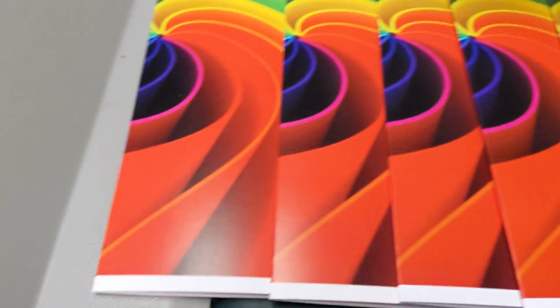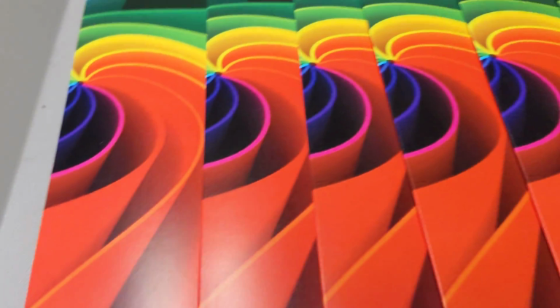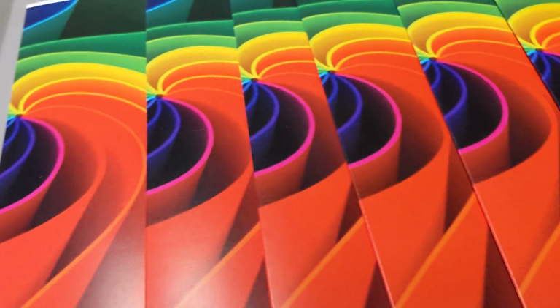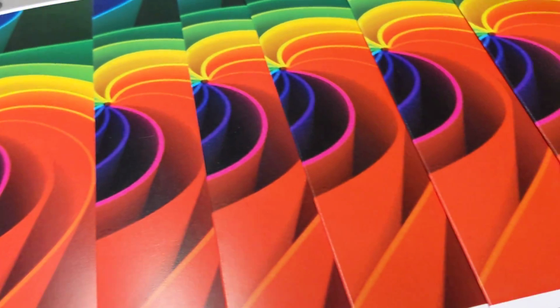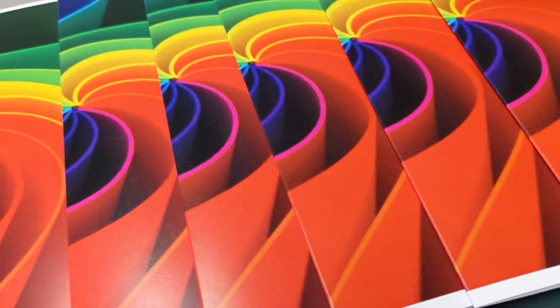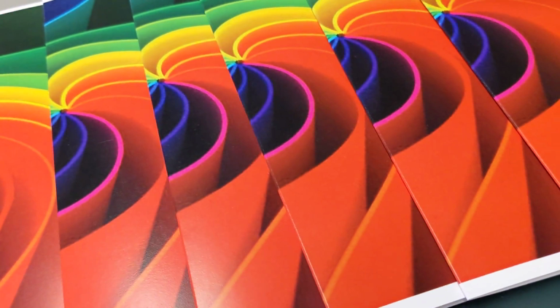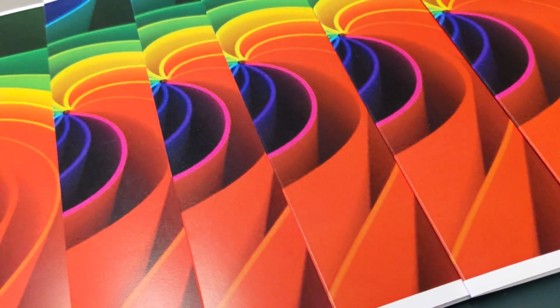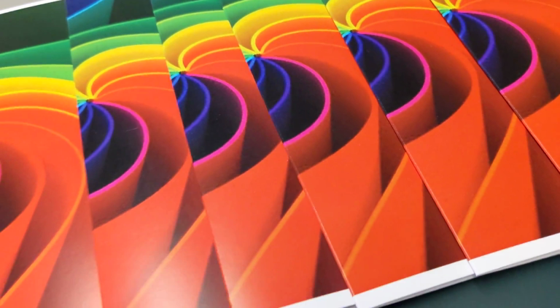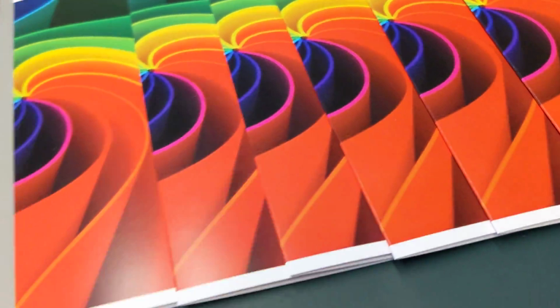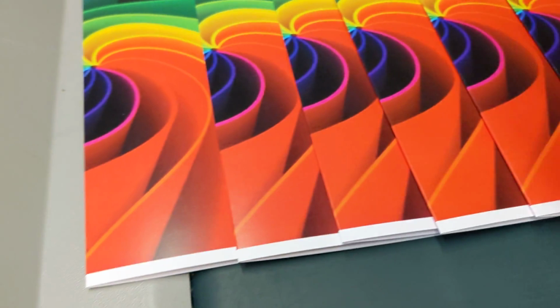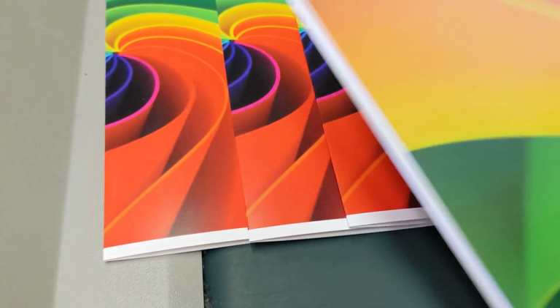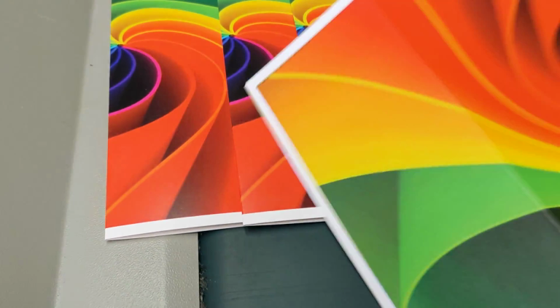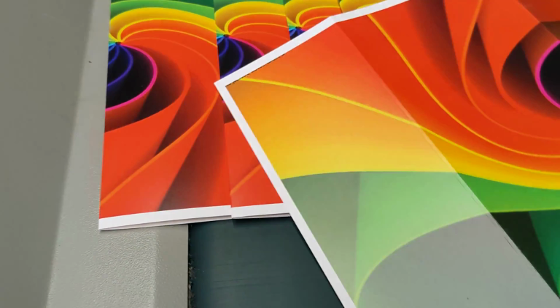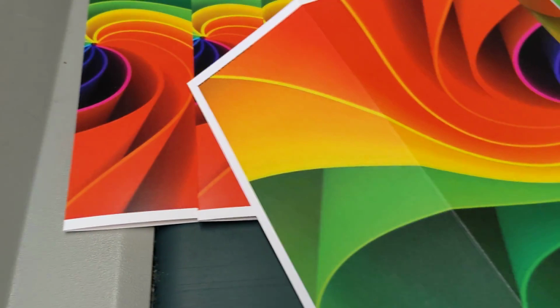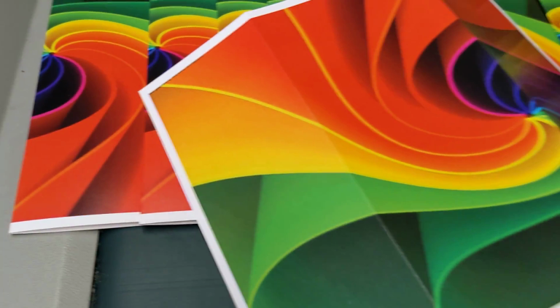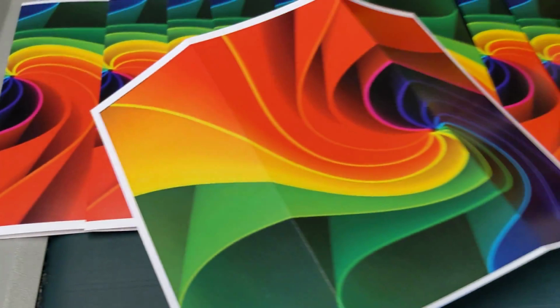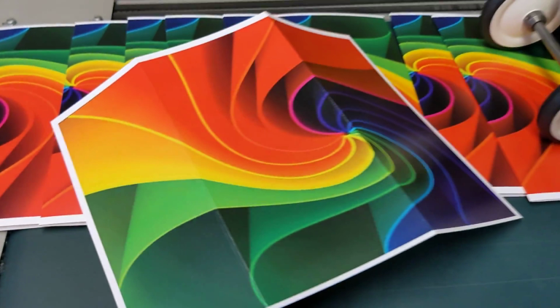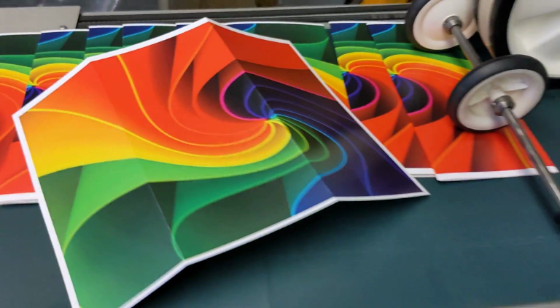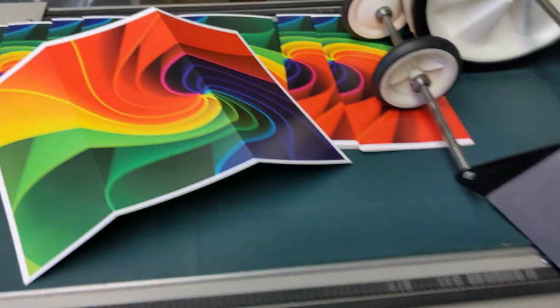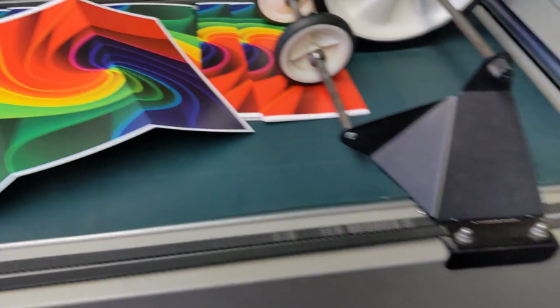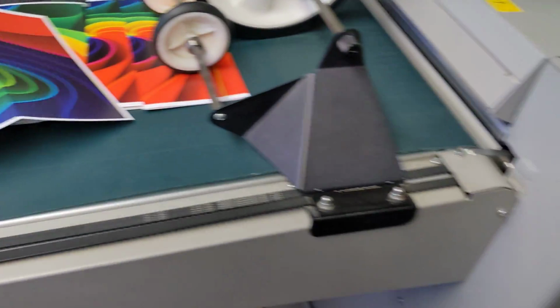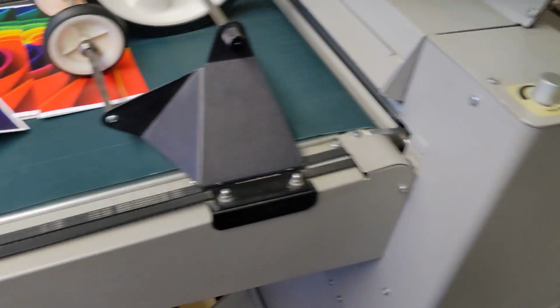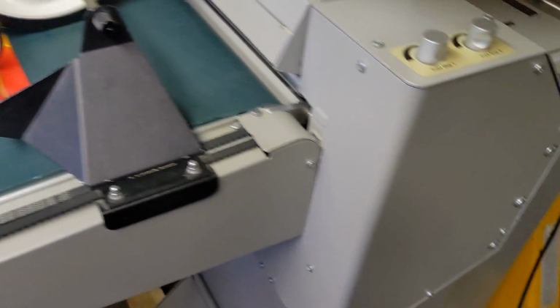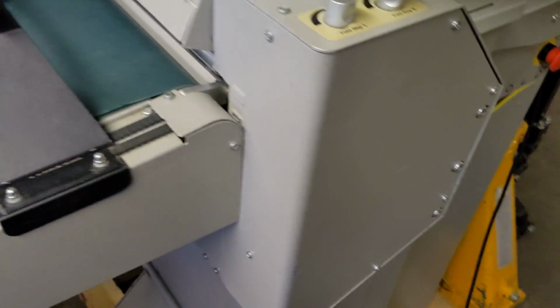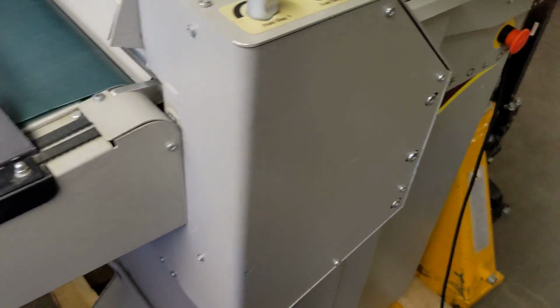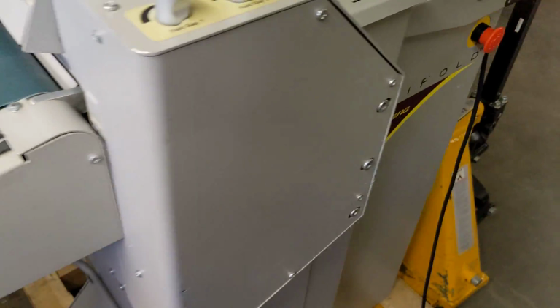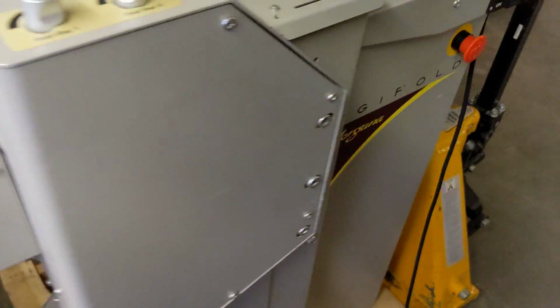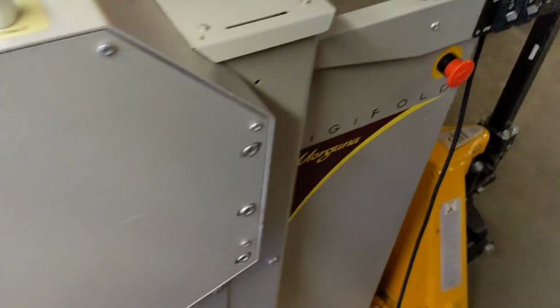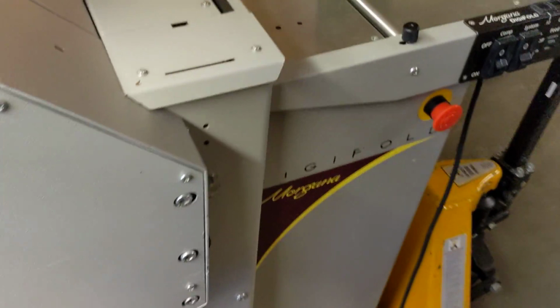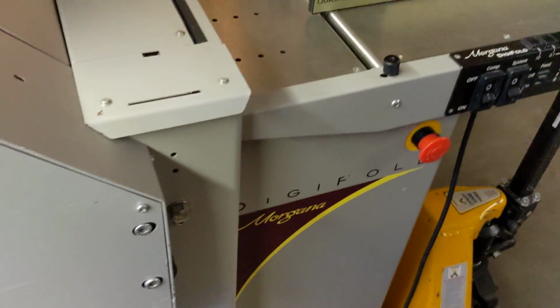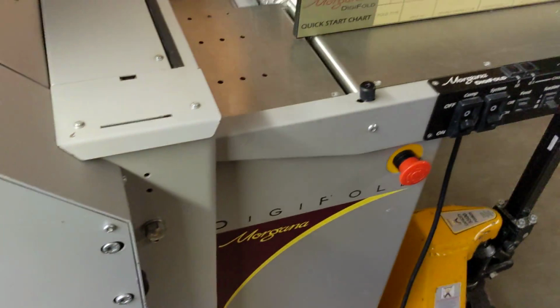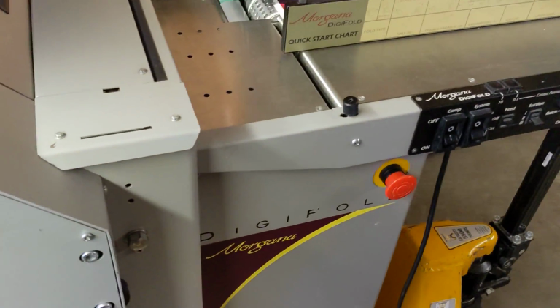And it looks good. And there you have it — the Morgana Digifold.